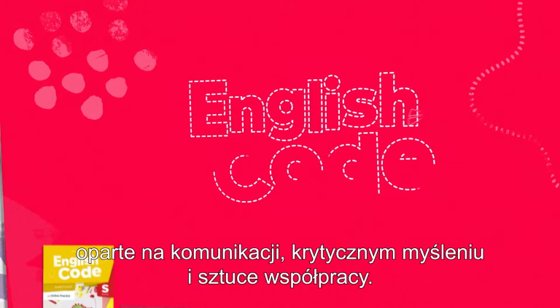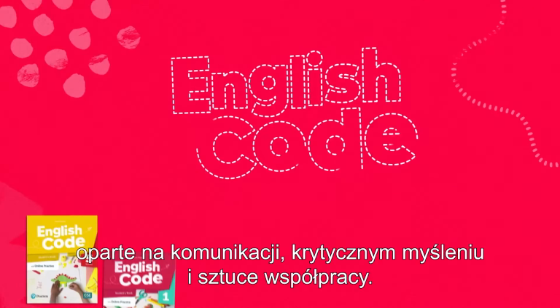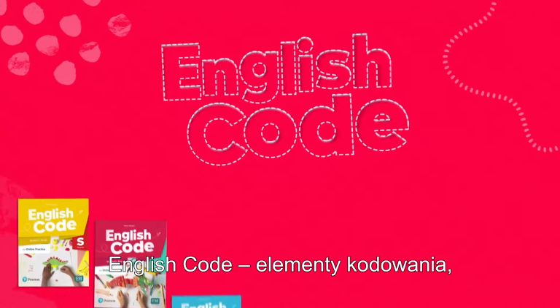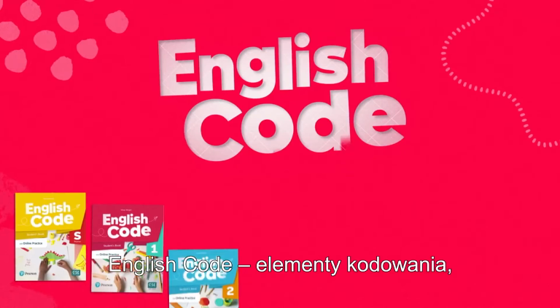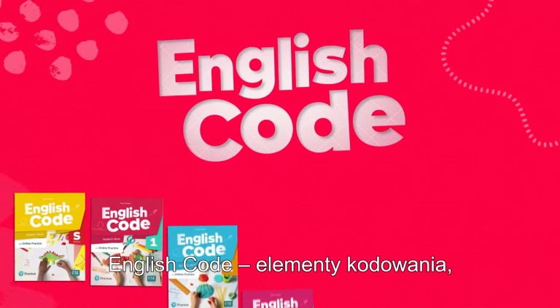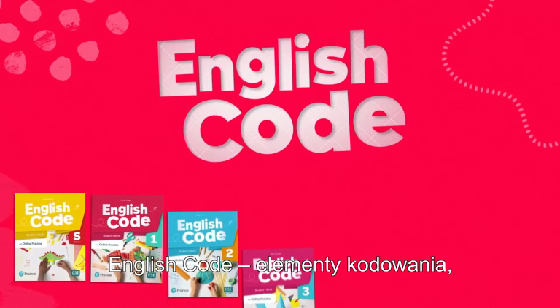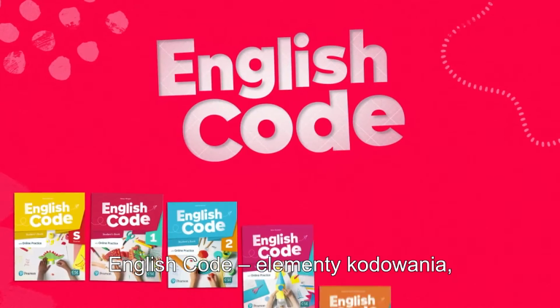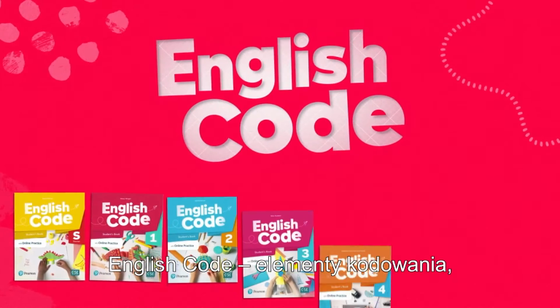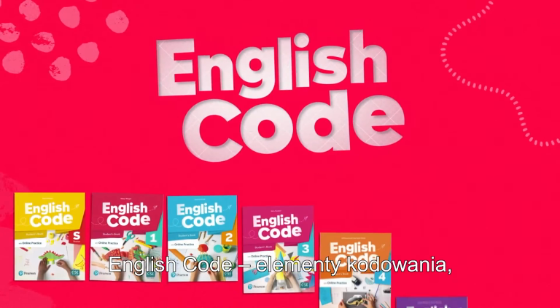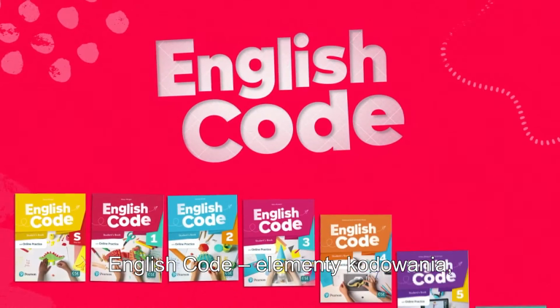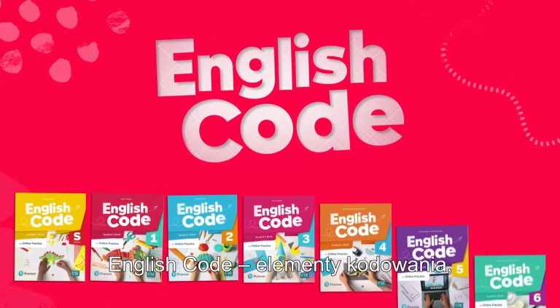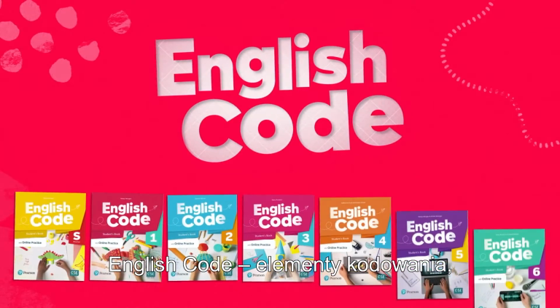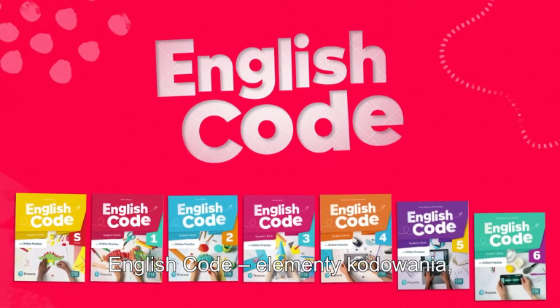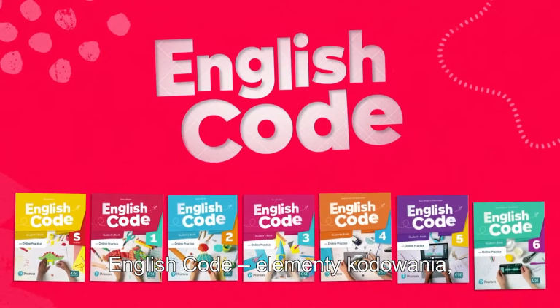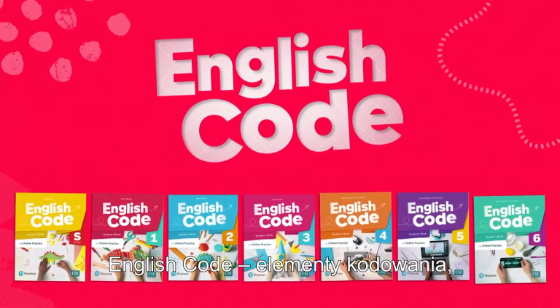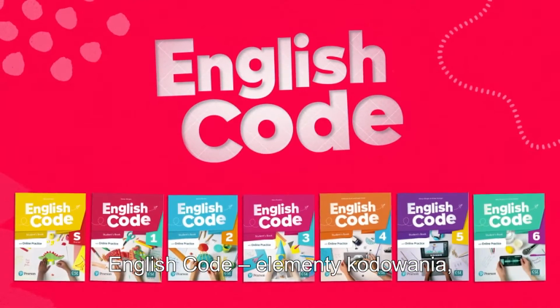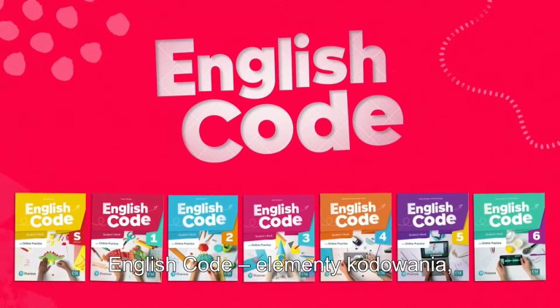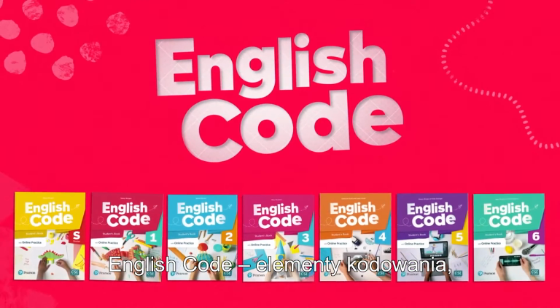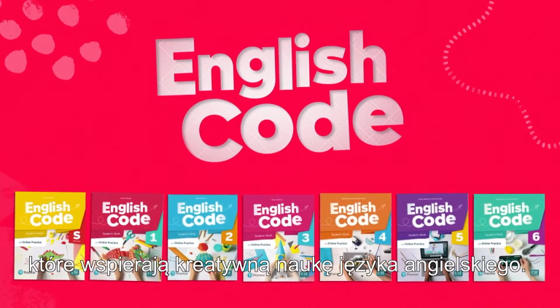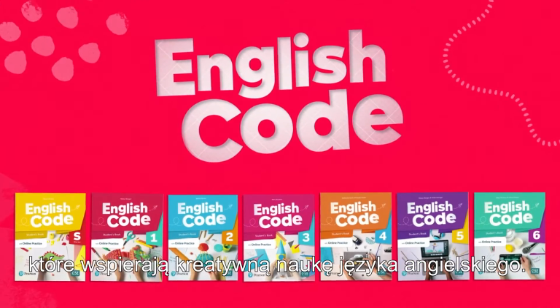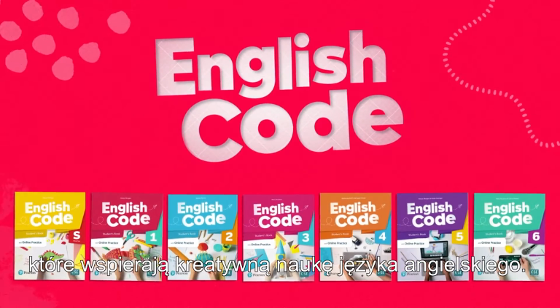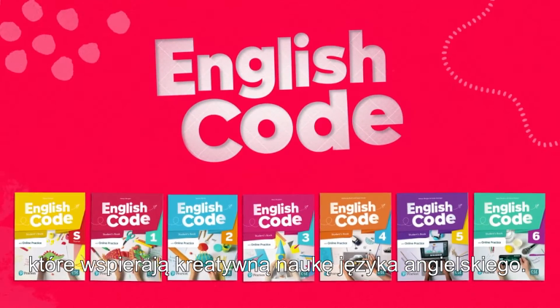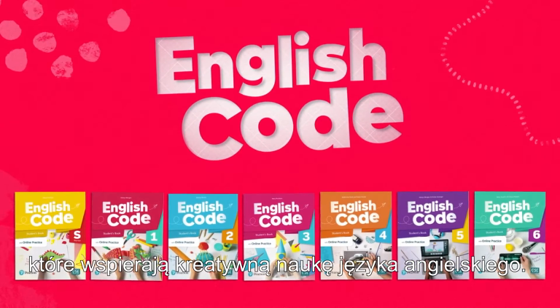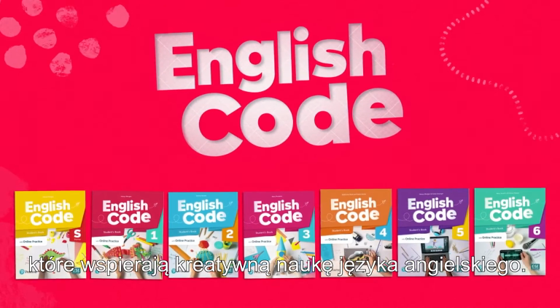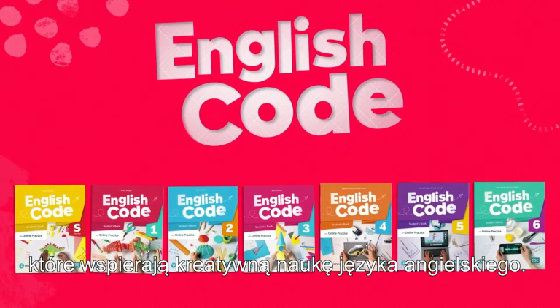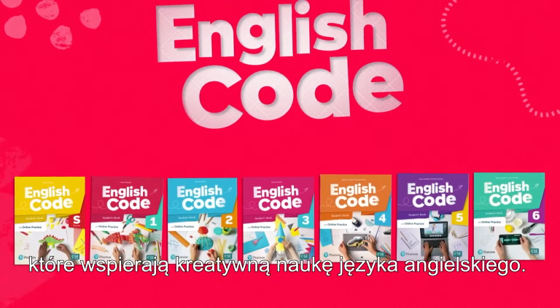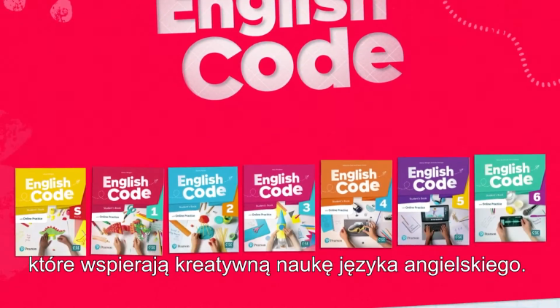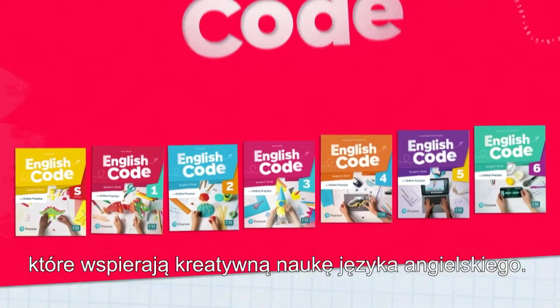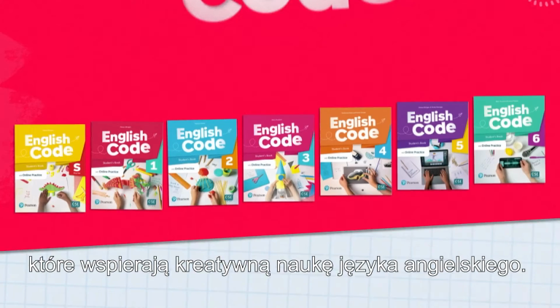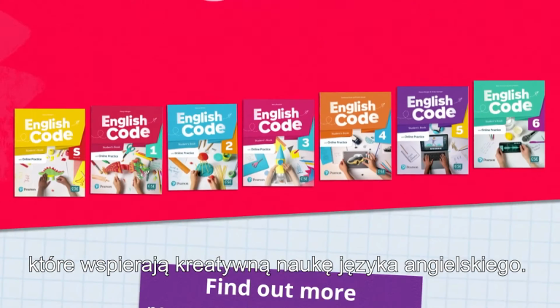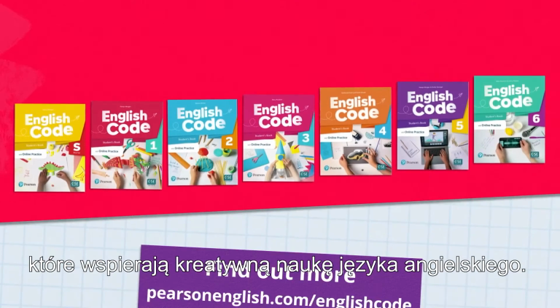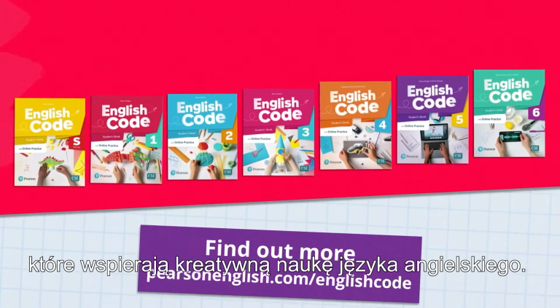English Code — using coding mindset to support creative English language learning.